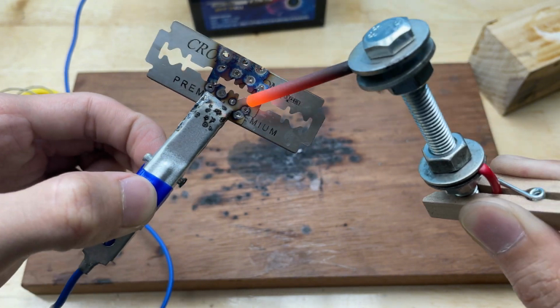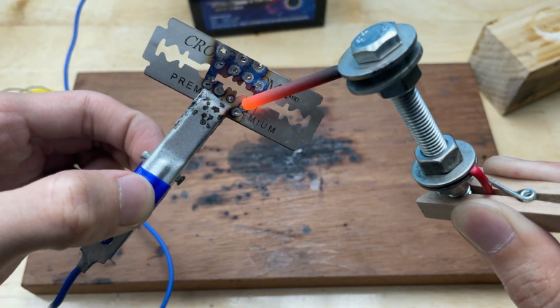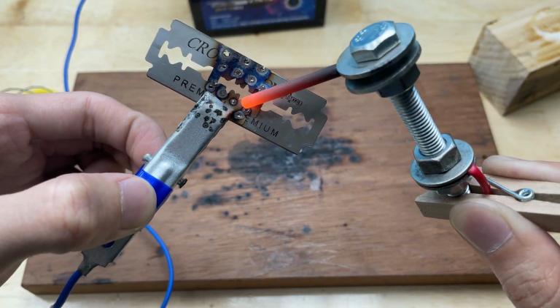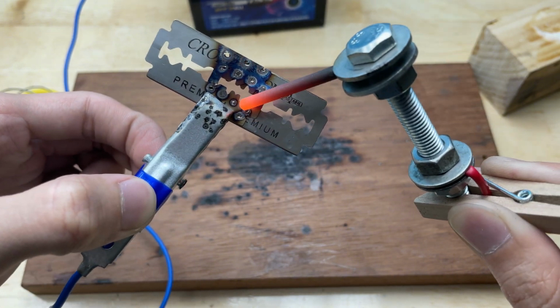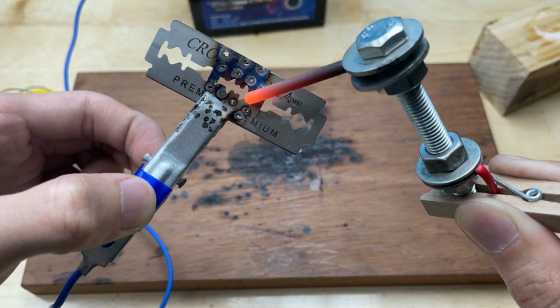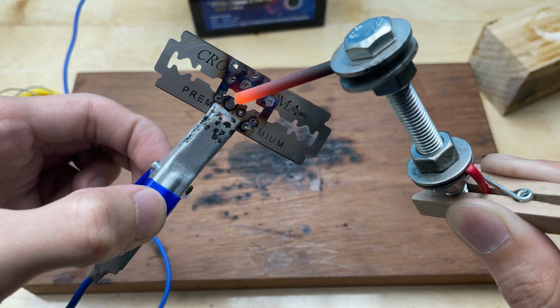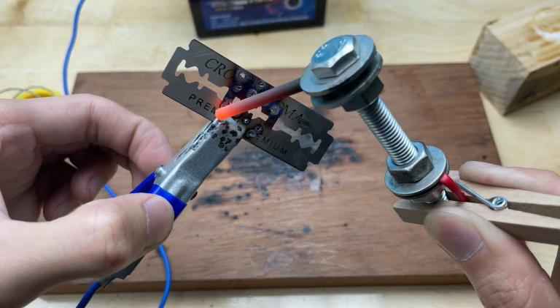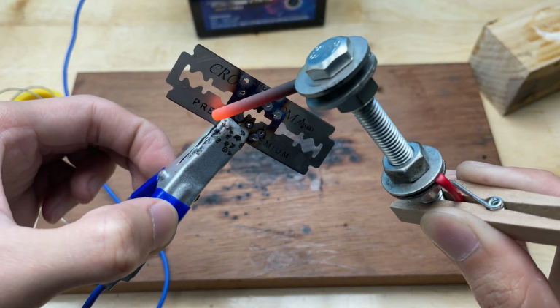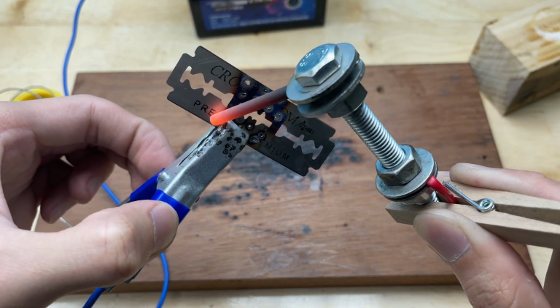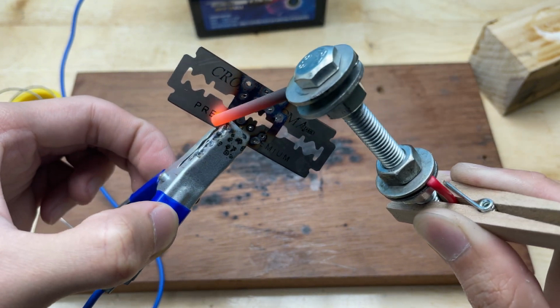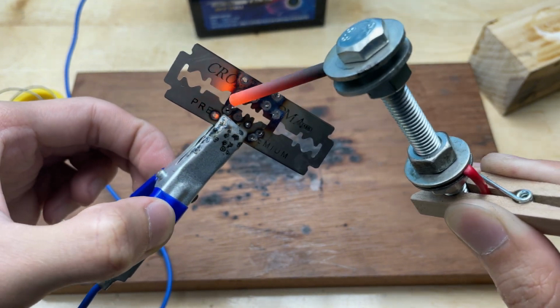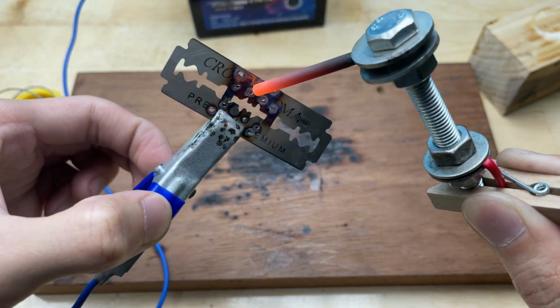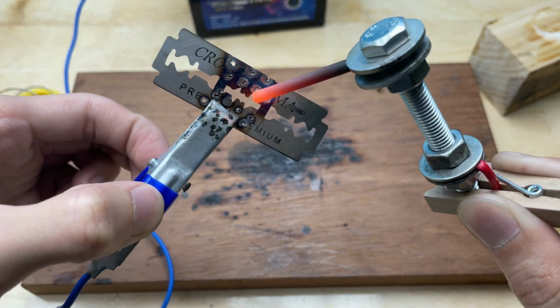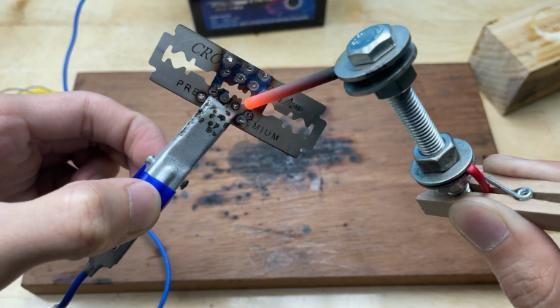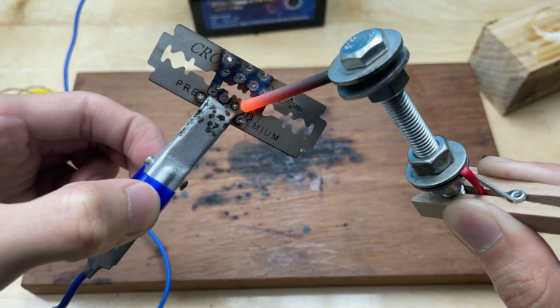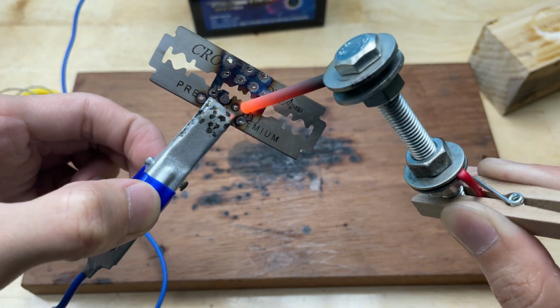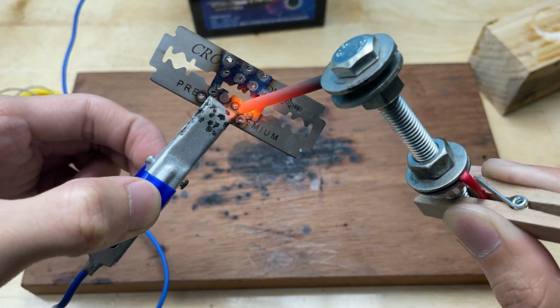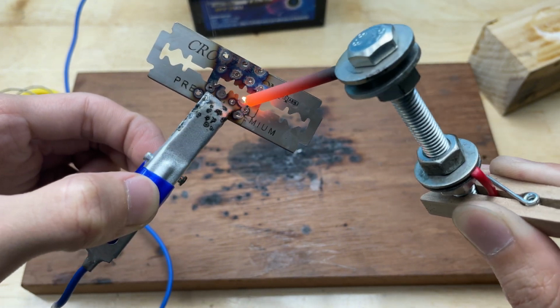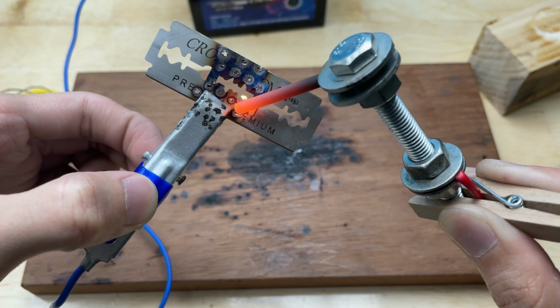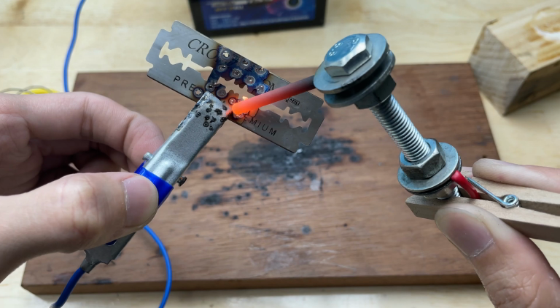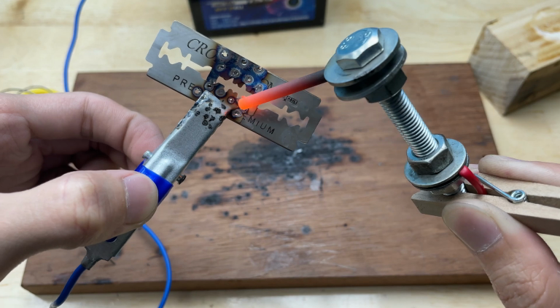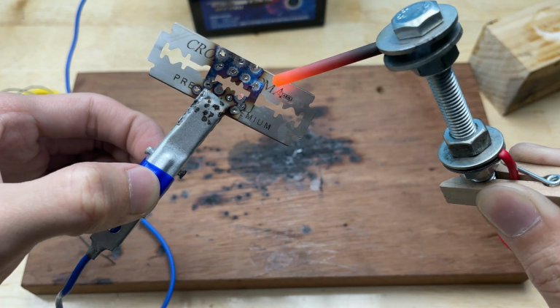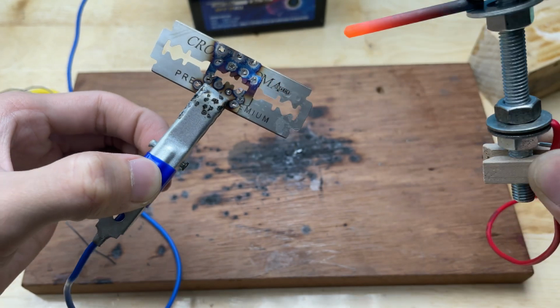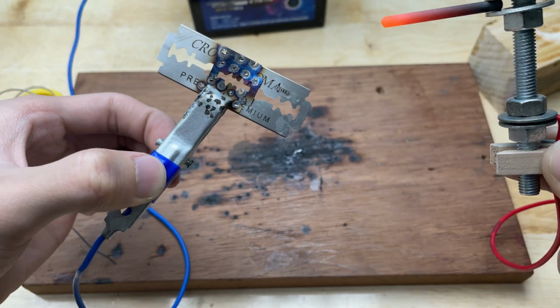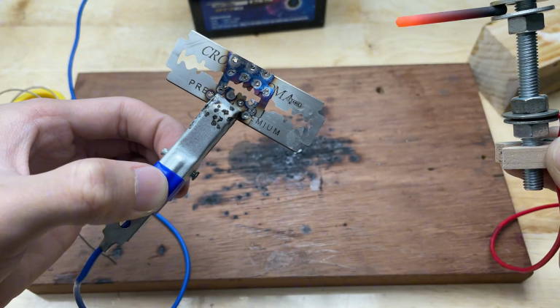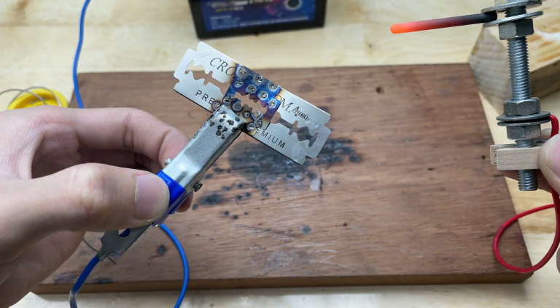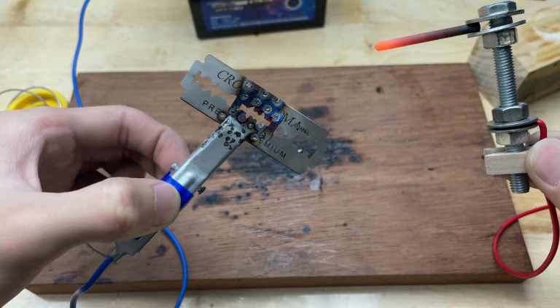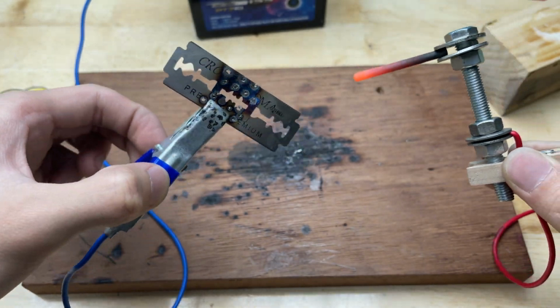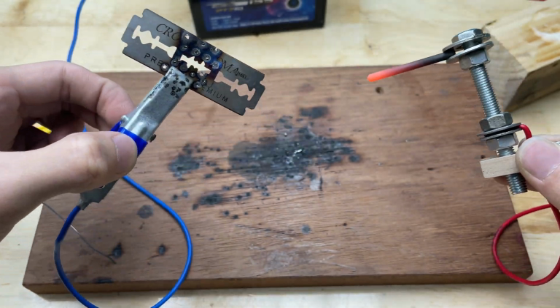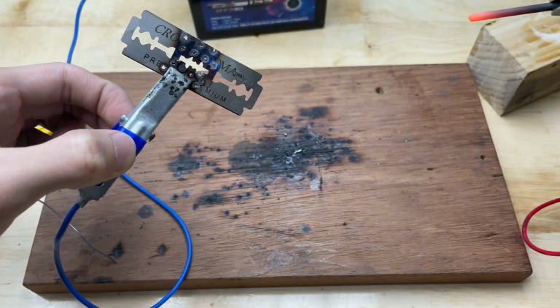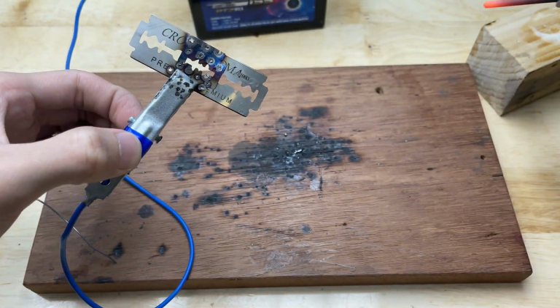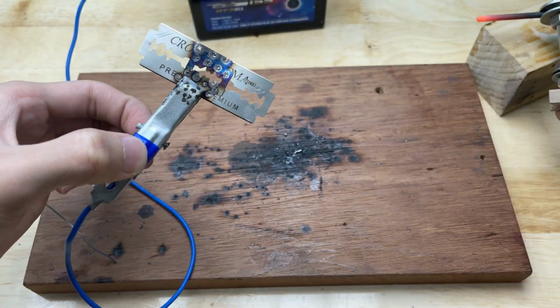Even though it's simple, it welds thin metal and electrical wires quite well.